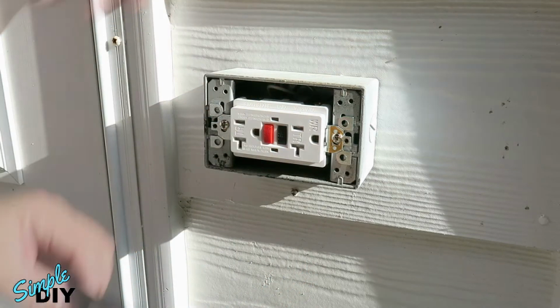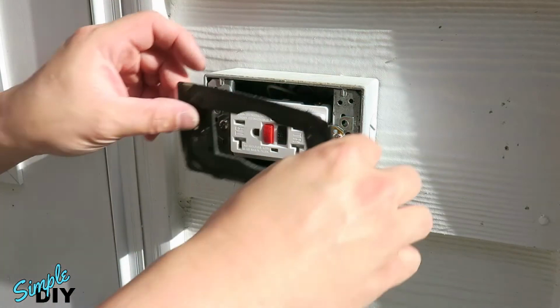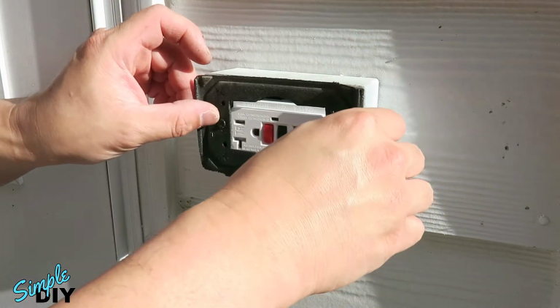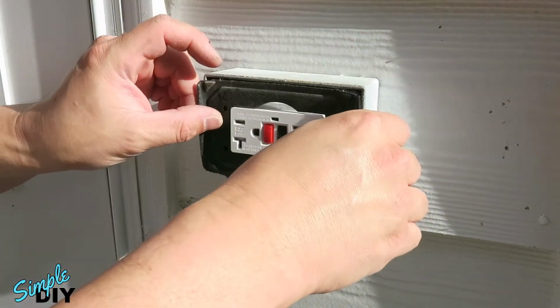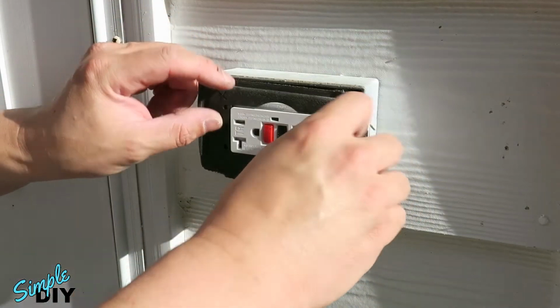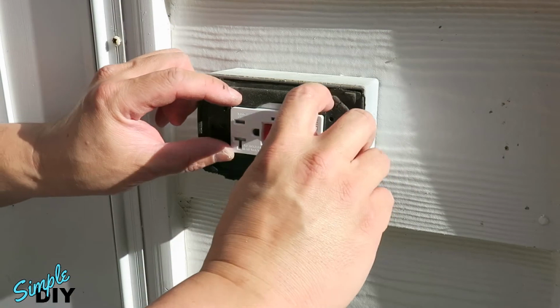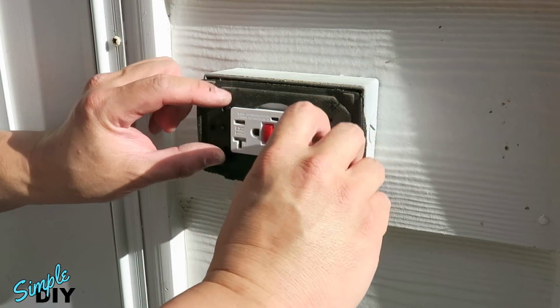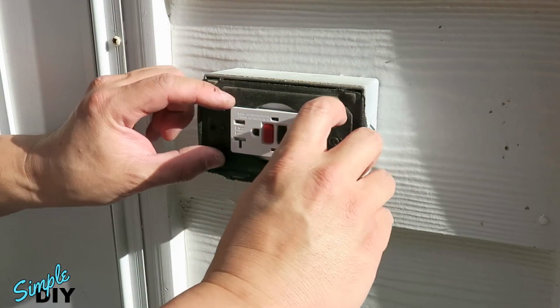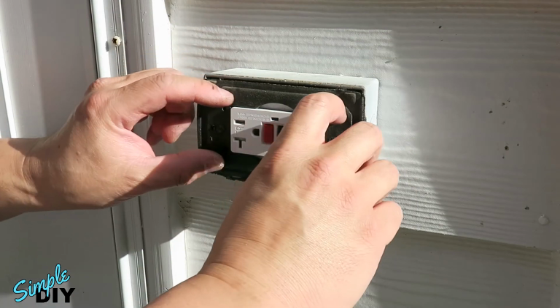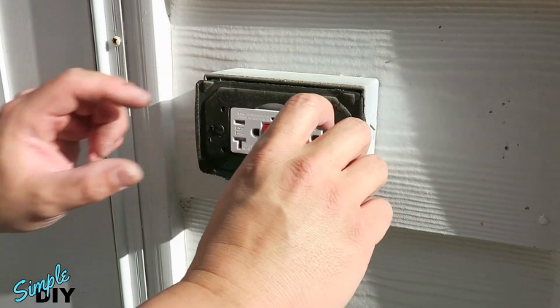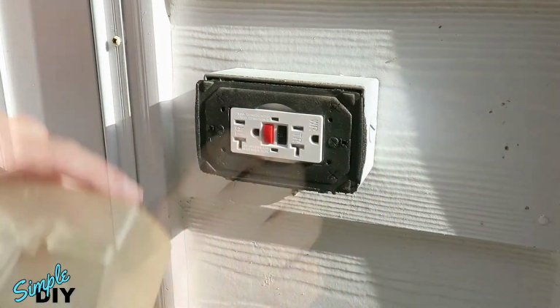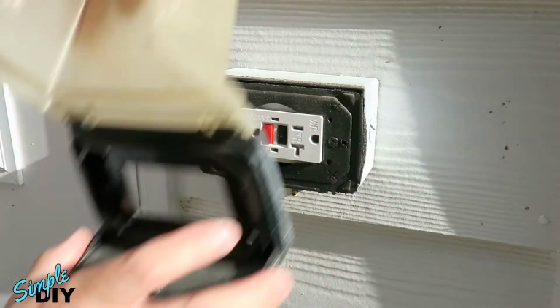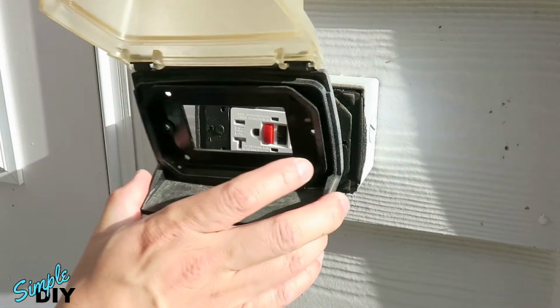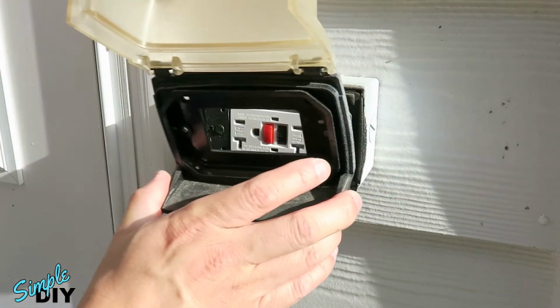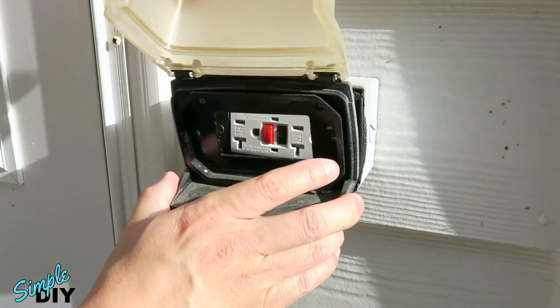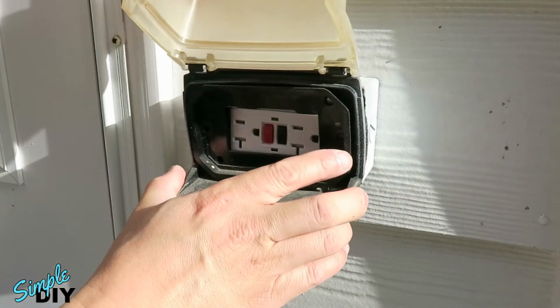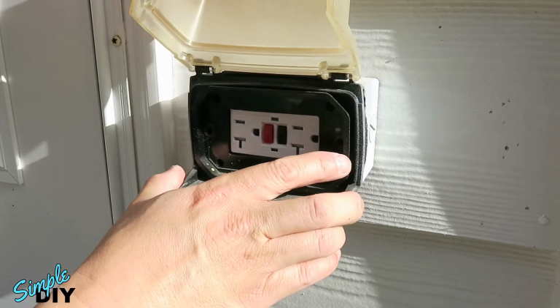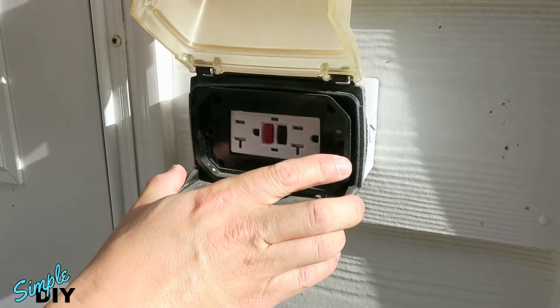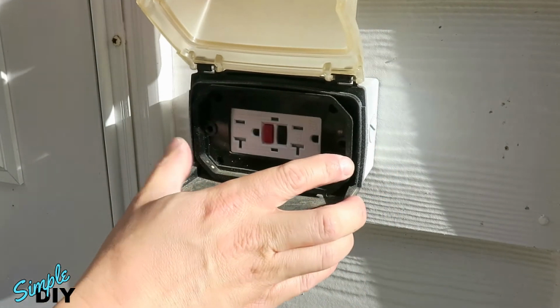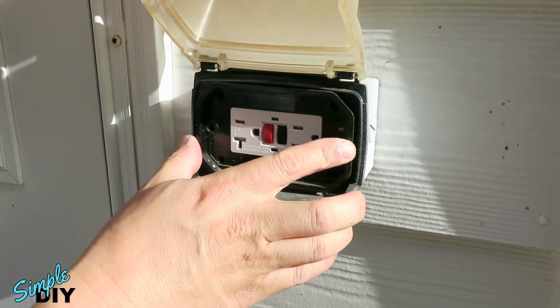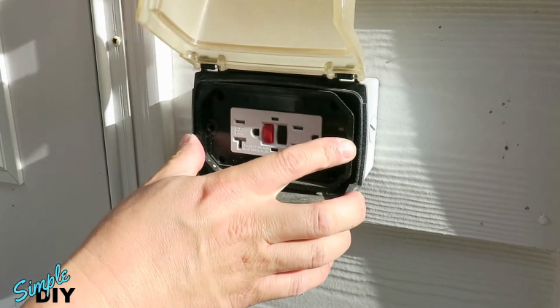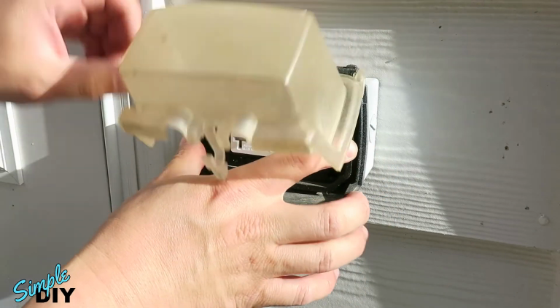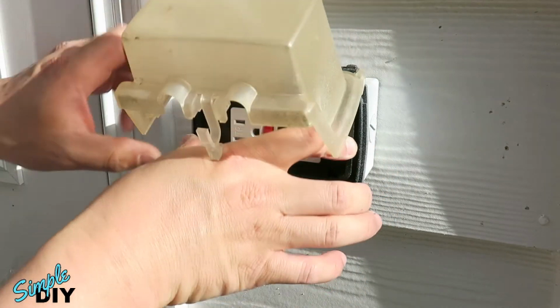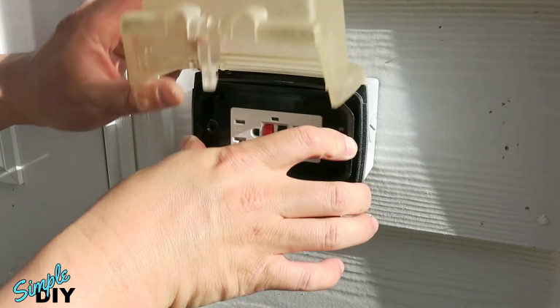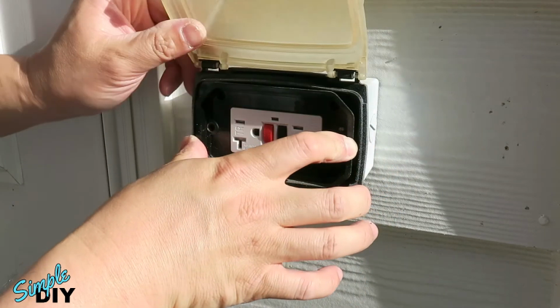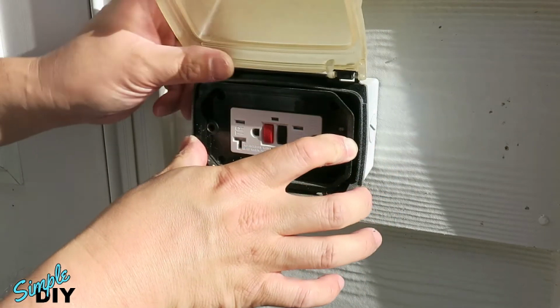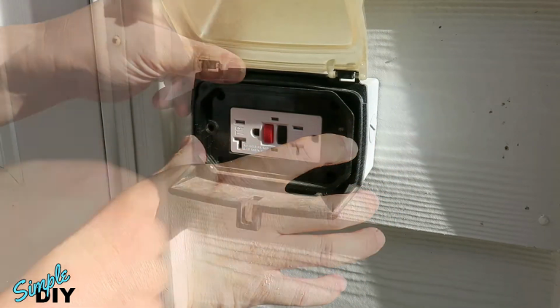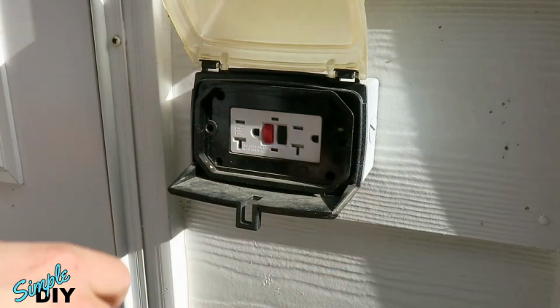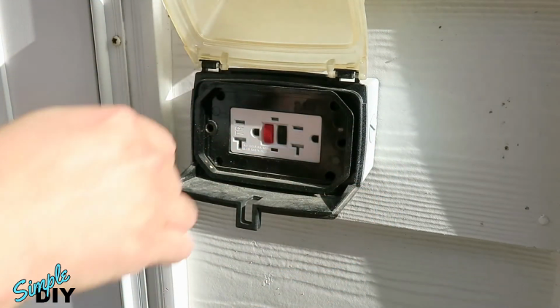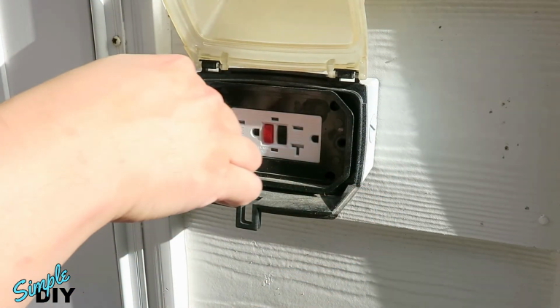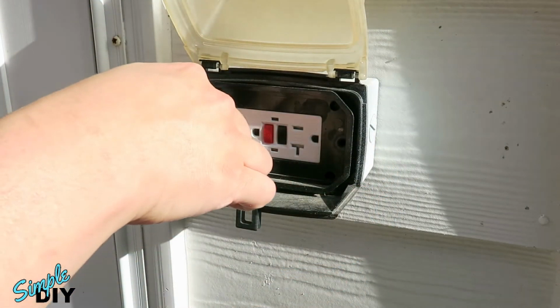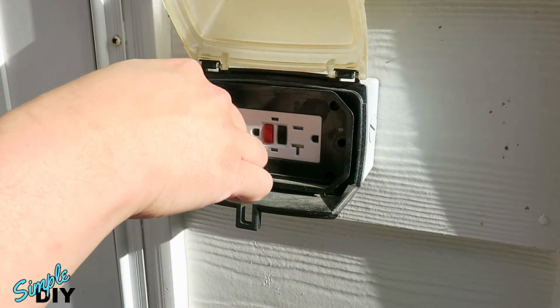Reinstall the foam insulation, put the cover back on, and reinstall the two screws.